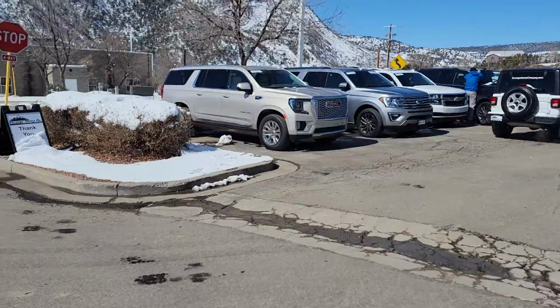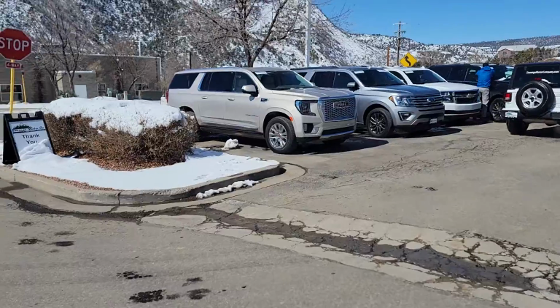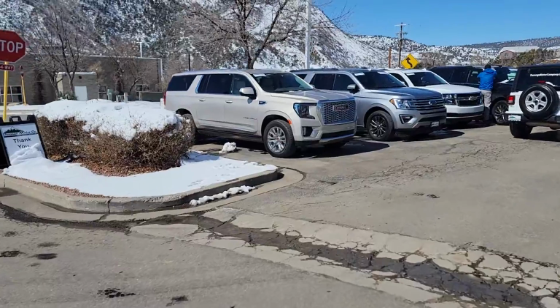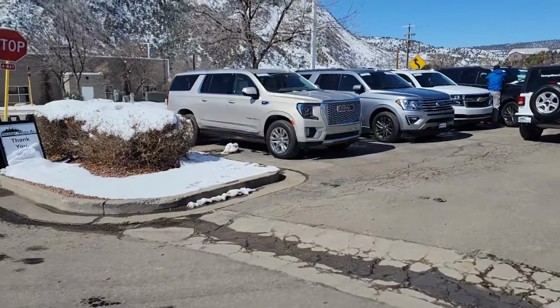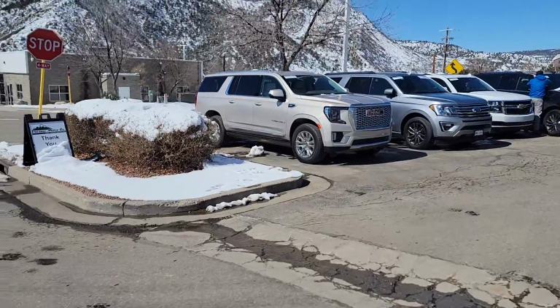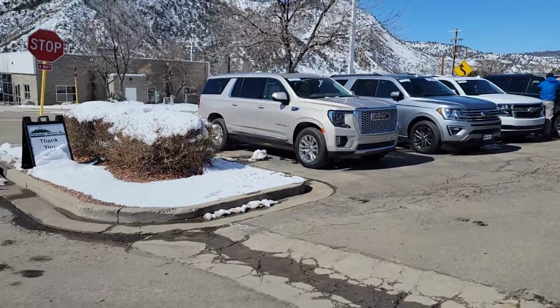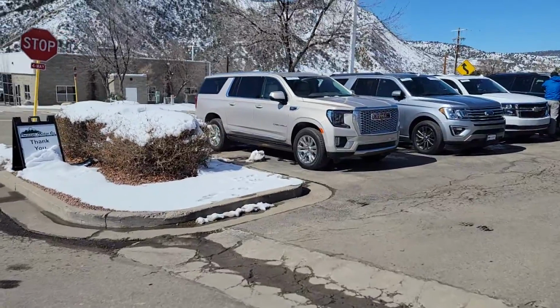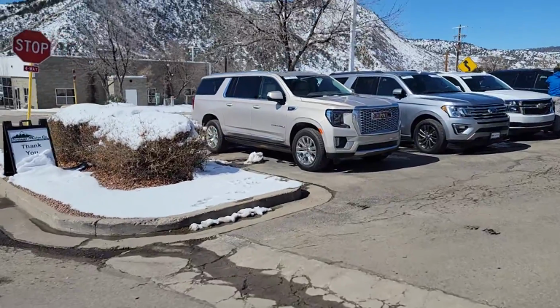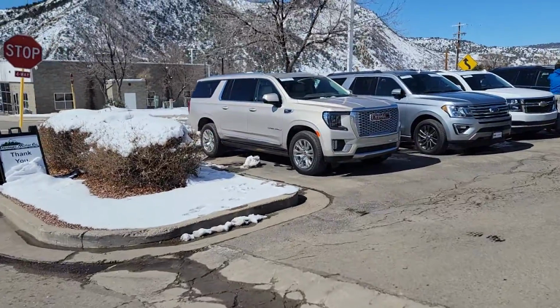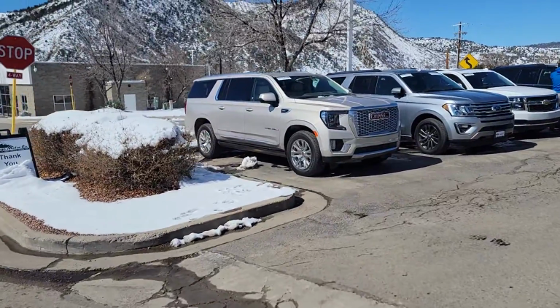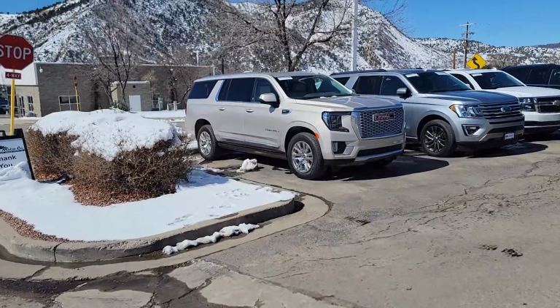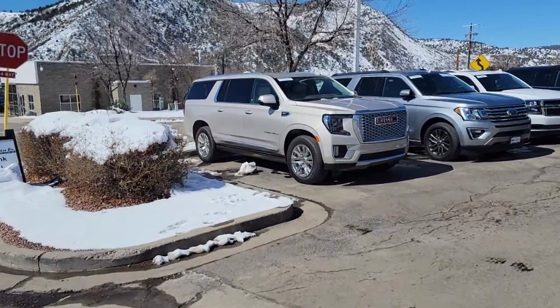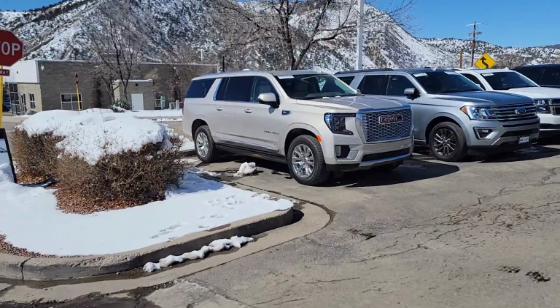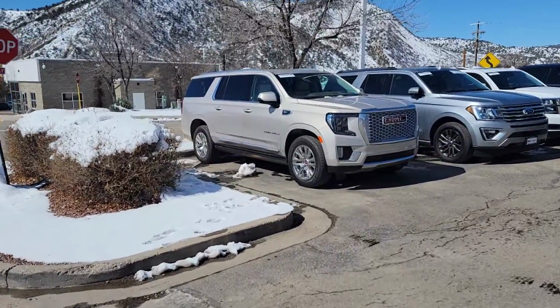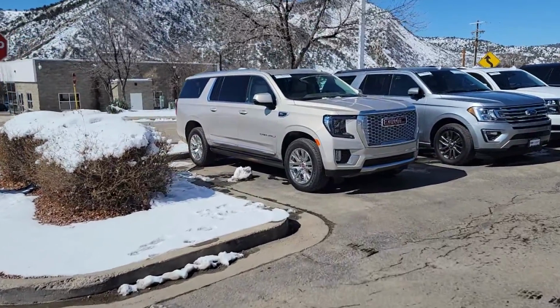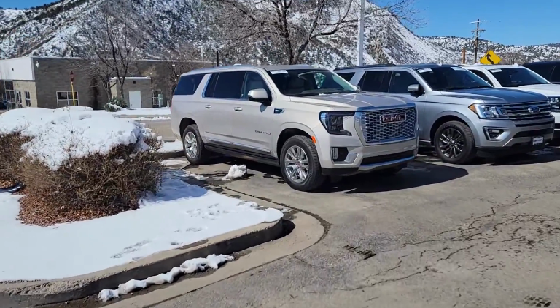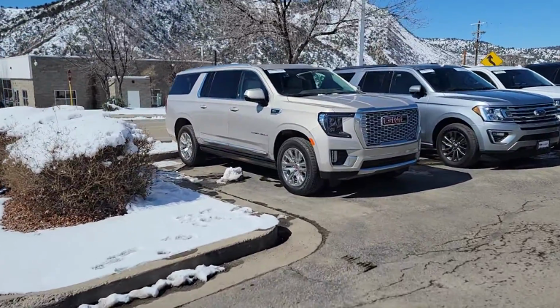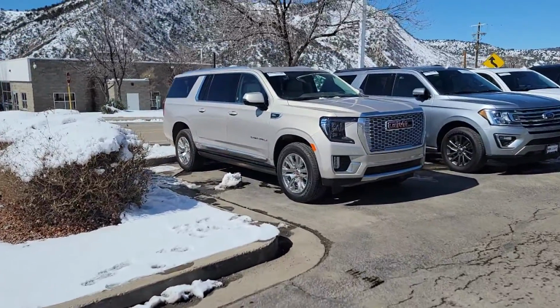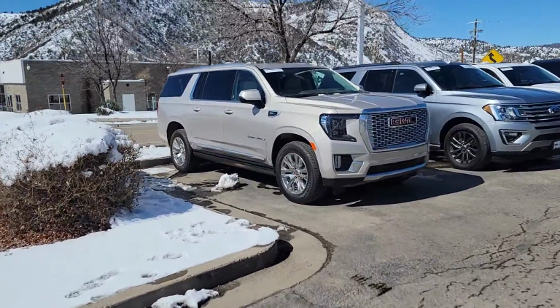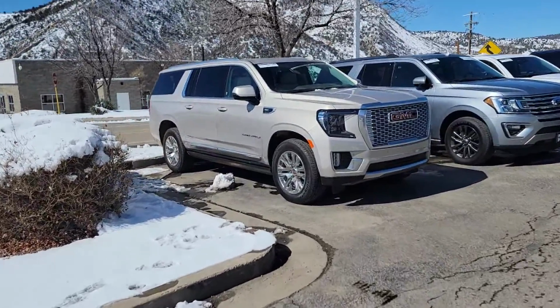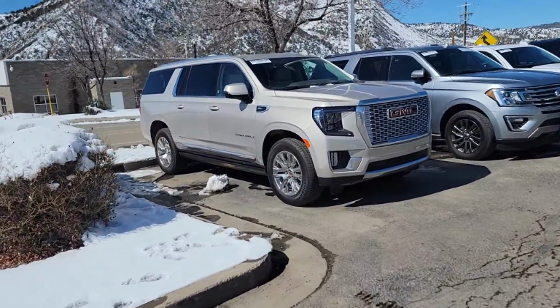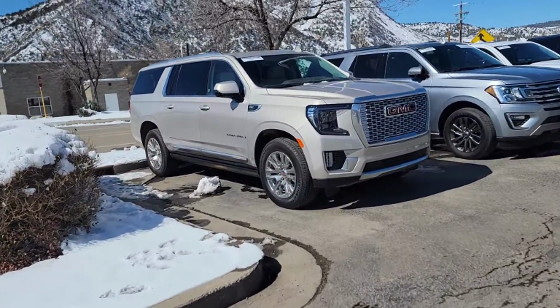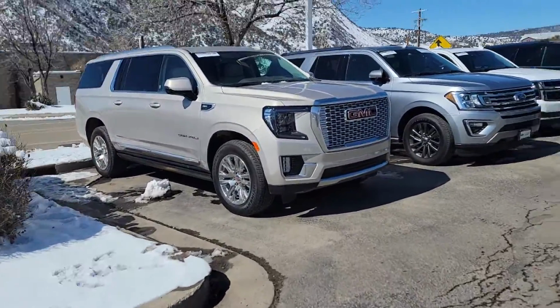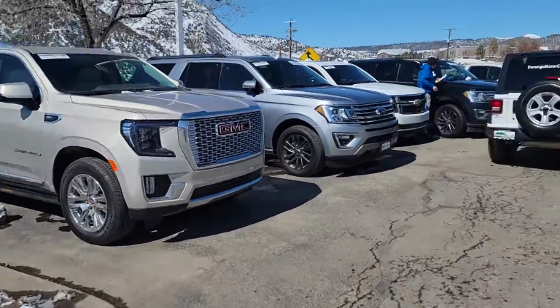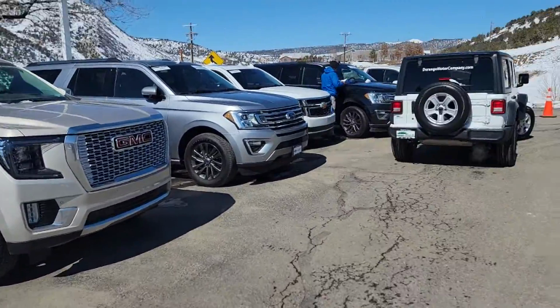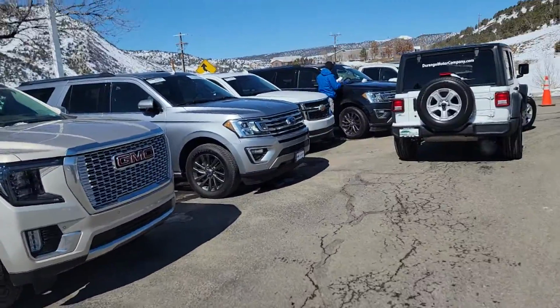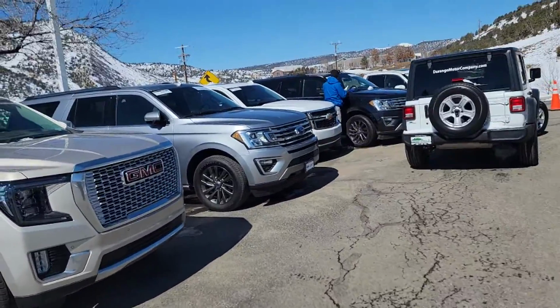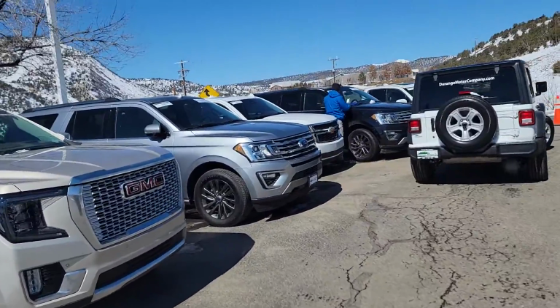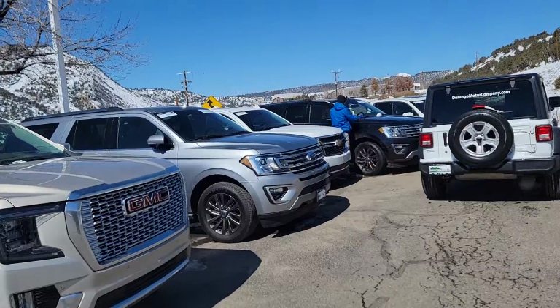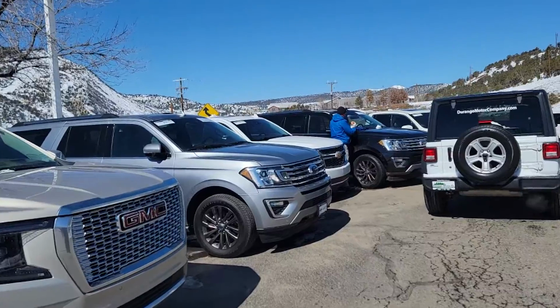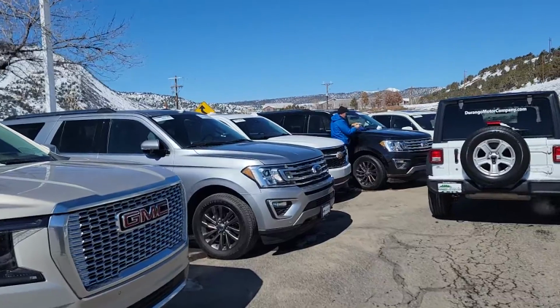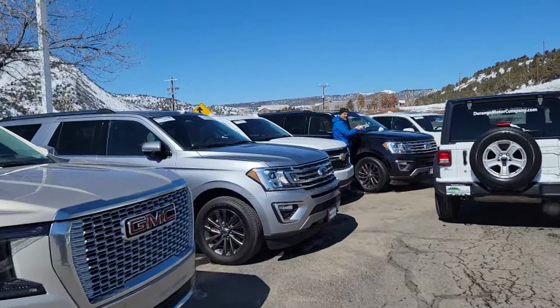Hi, this is Cody with Durango Motor Company, just showing off that Denali. That's Brian — he's putting stickers on.